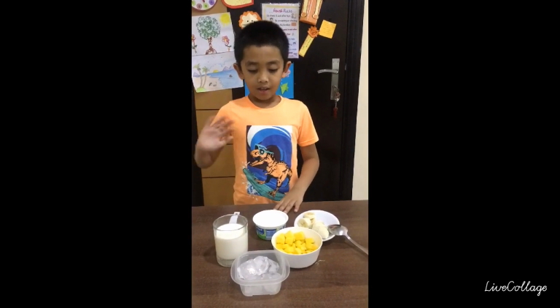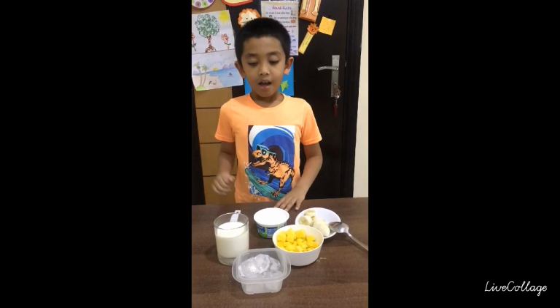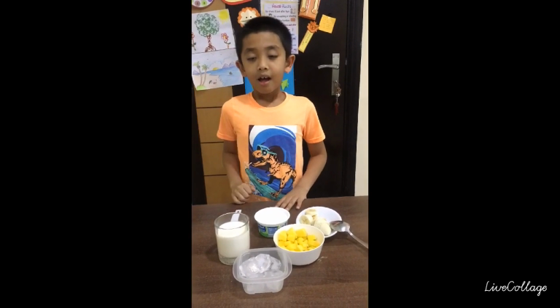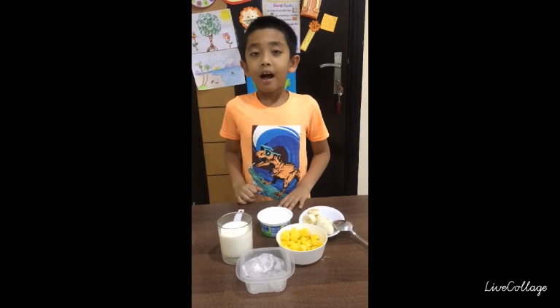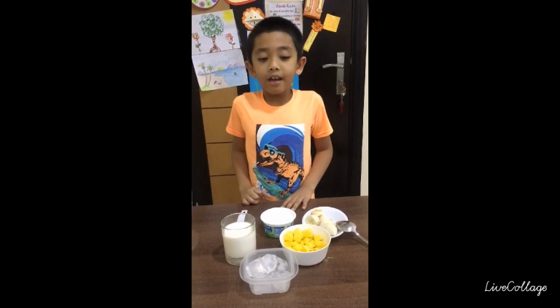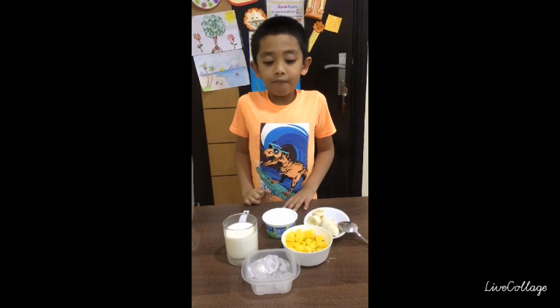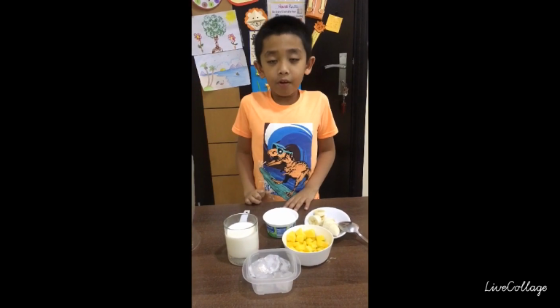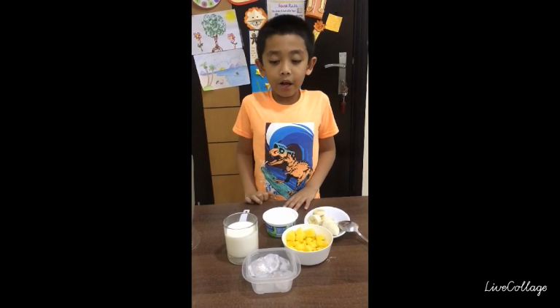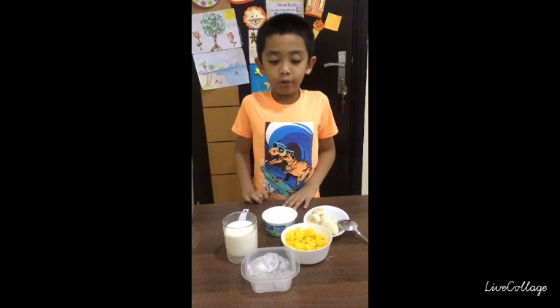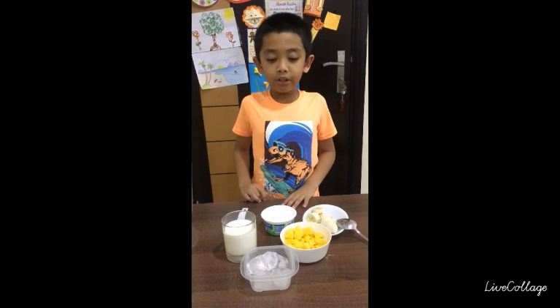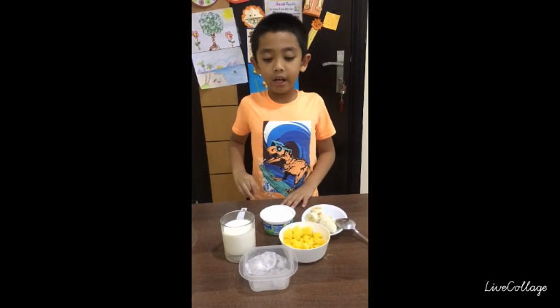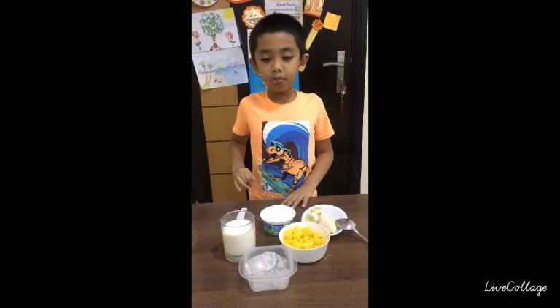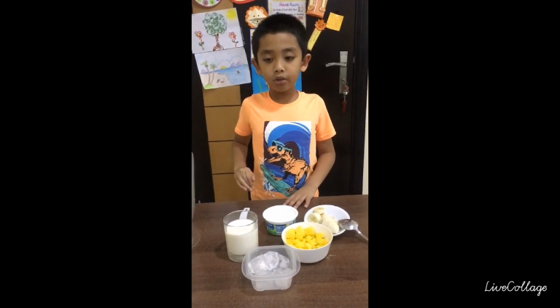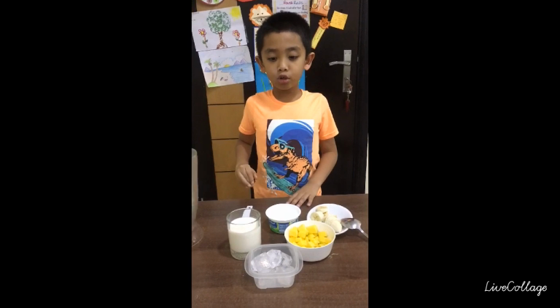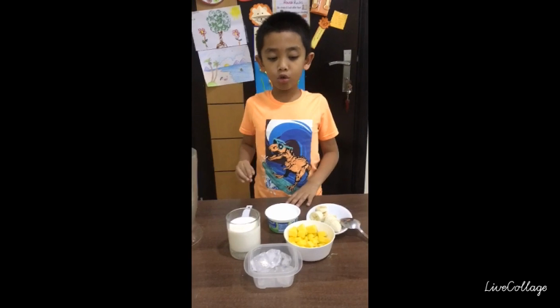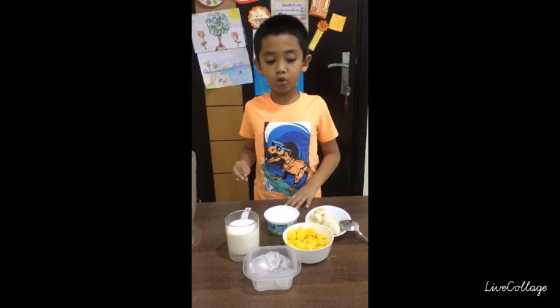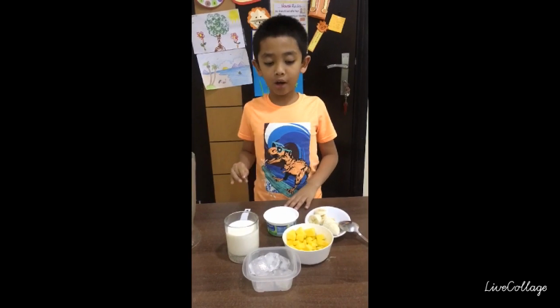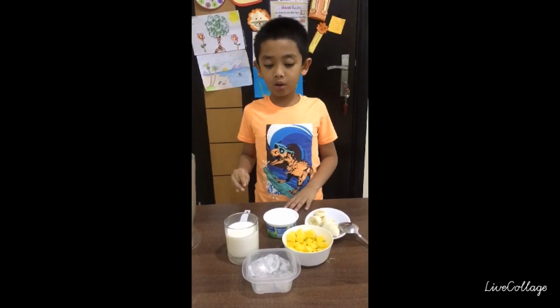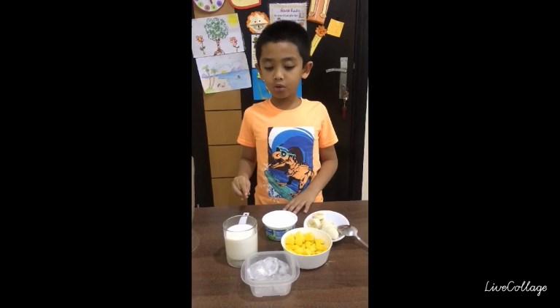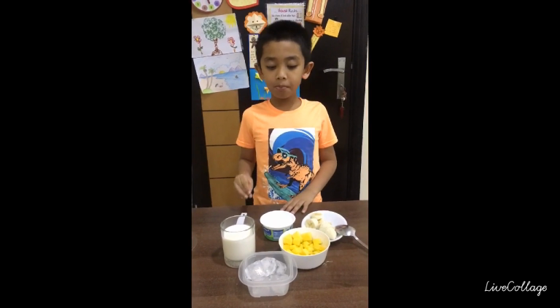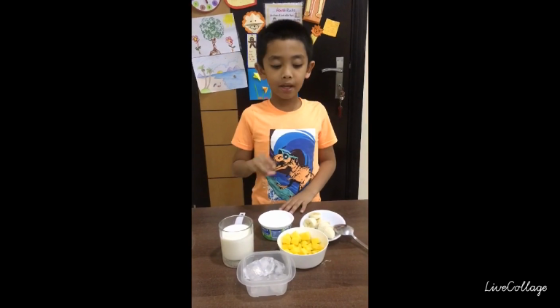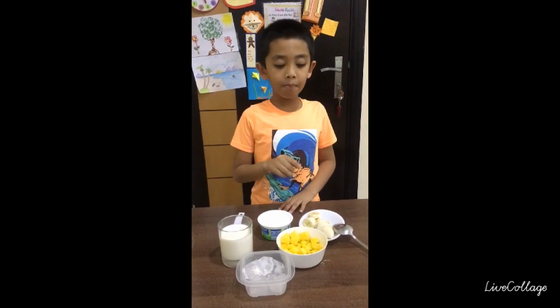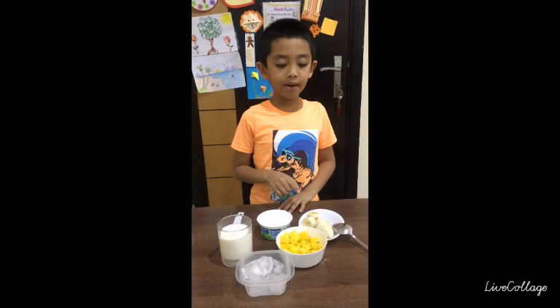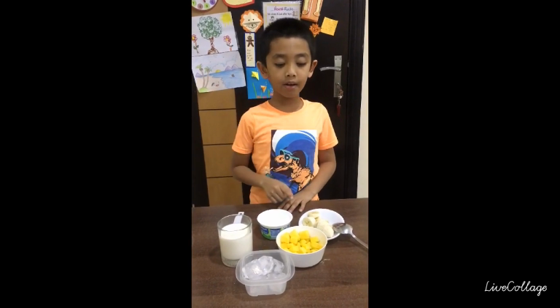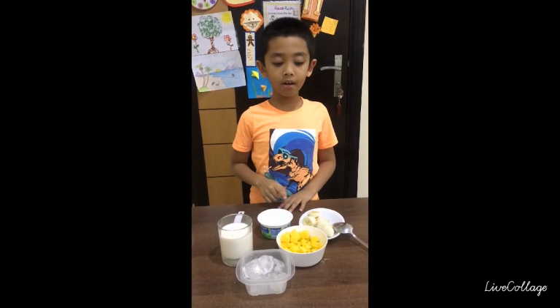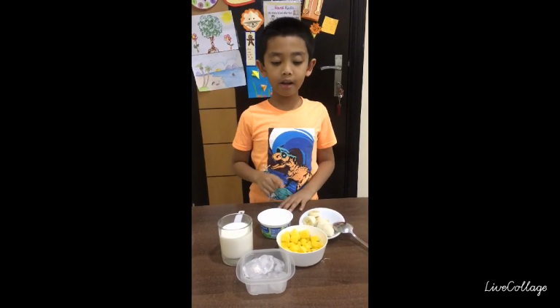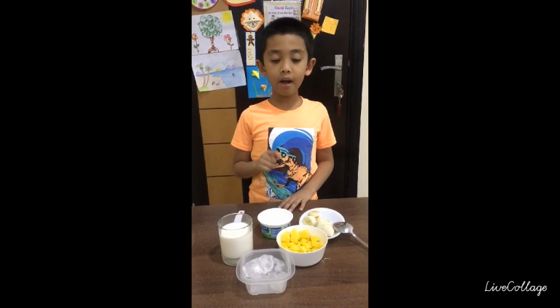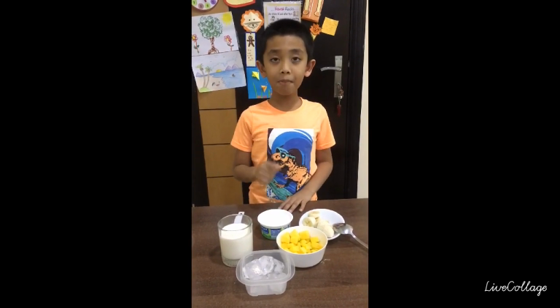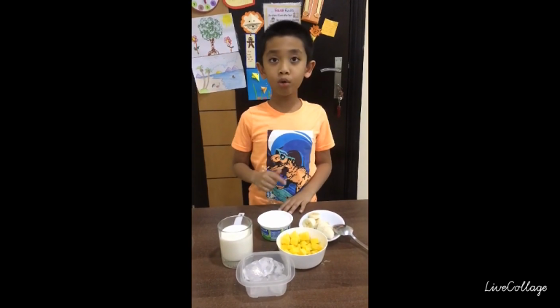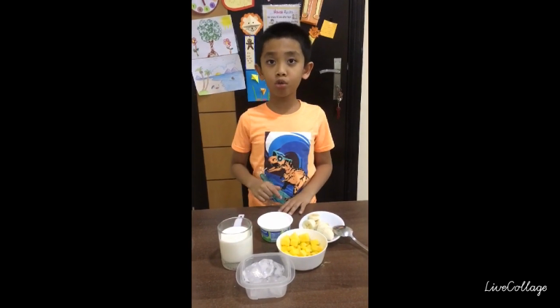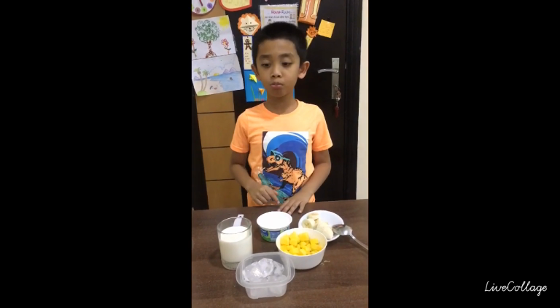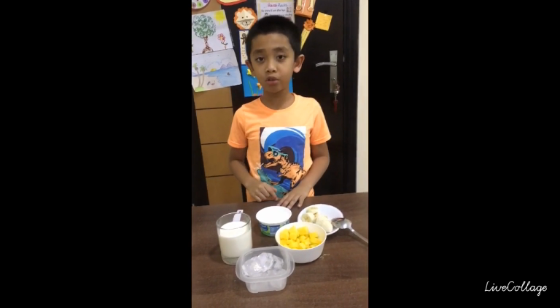Hi everyone! Today I am going to show you how to make a banana mango smoothie.